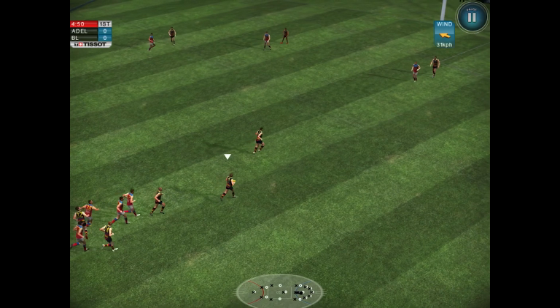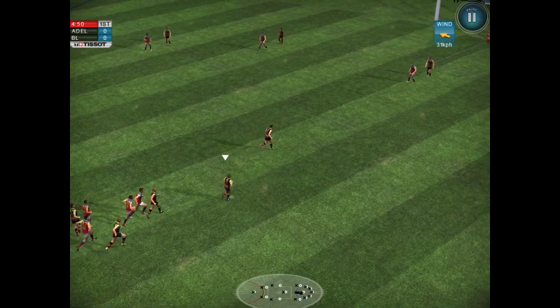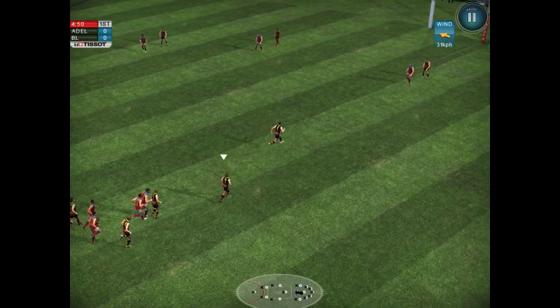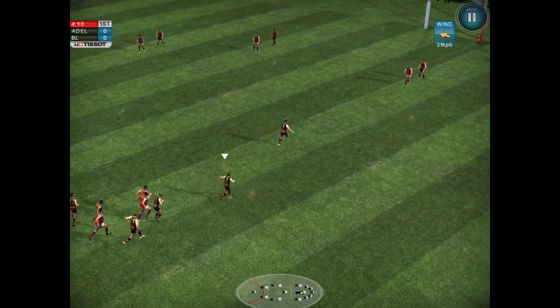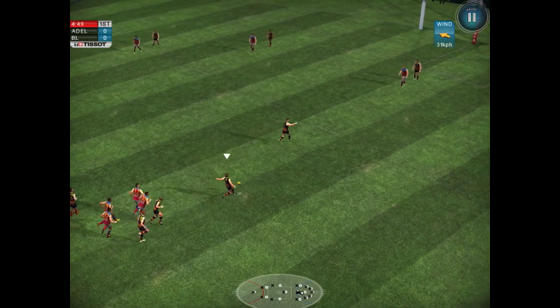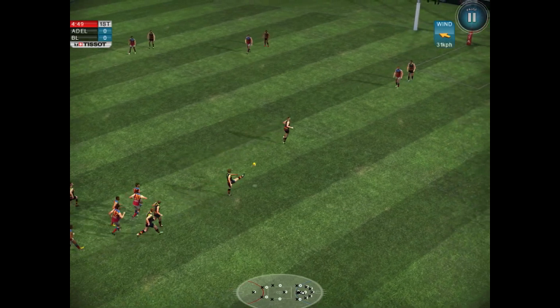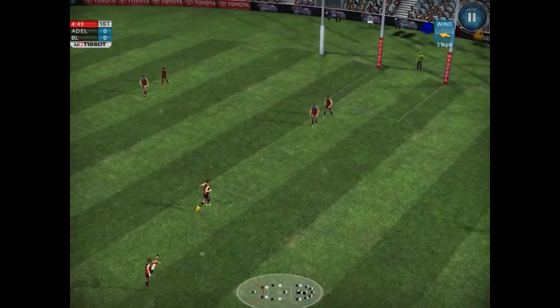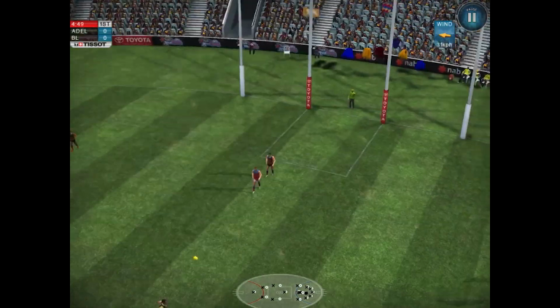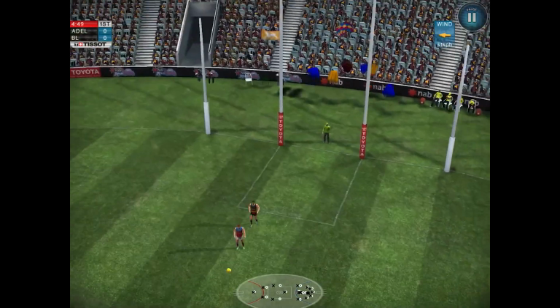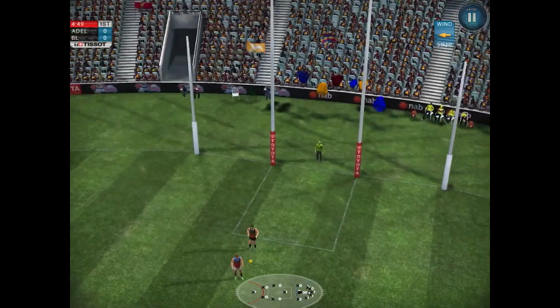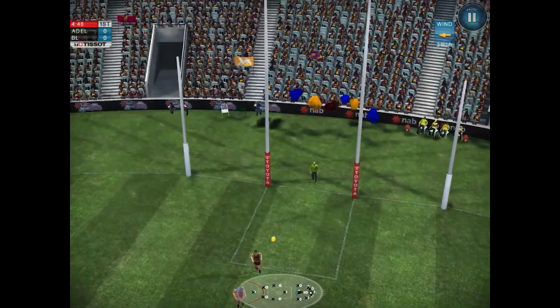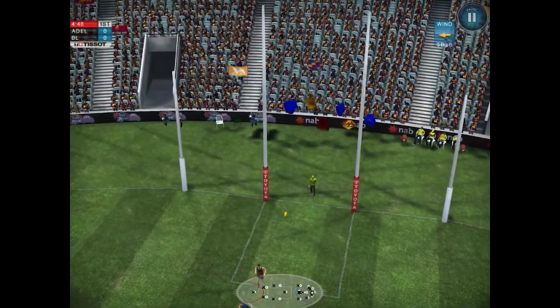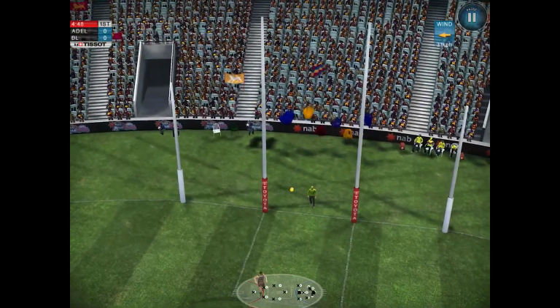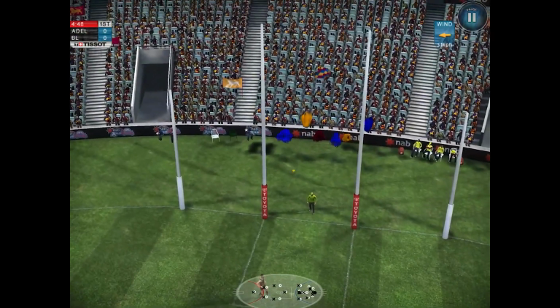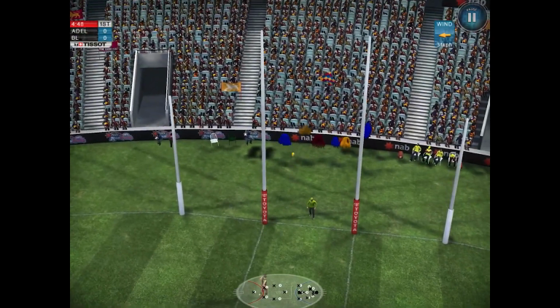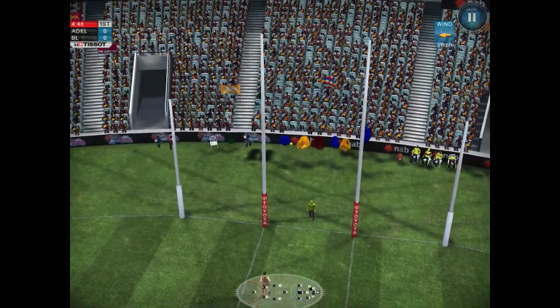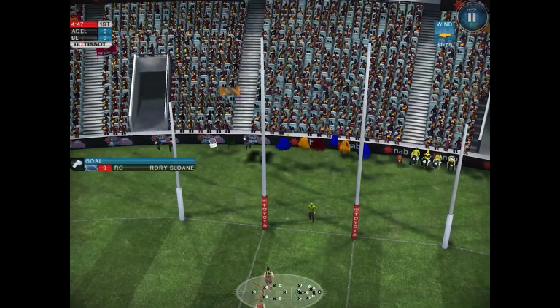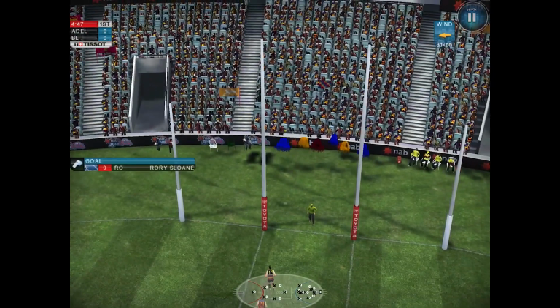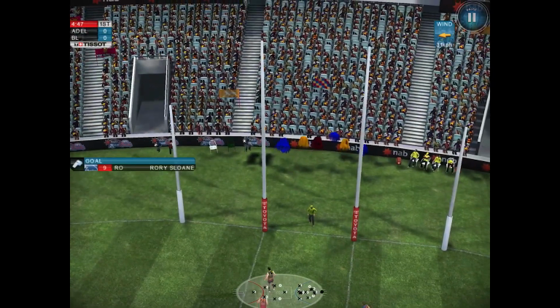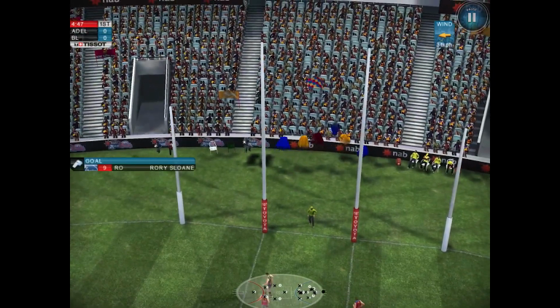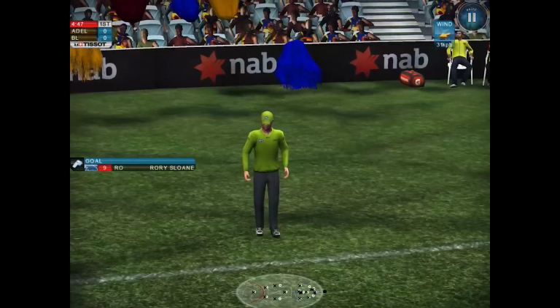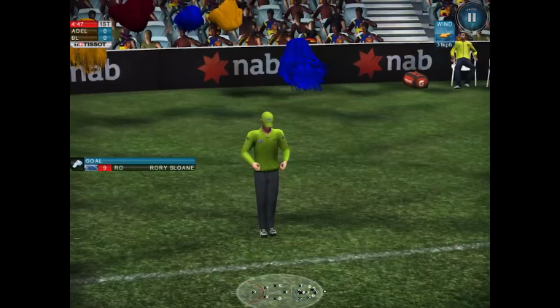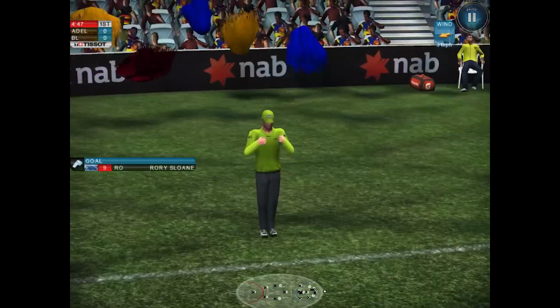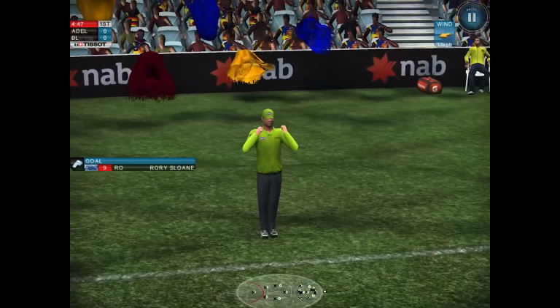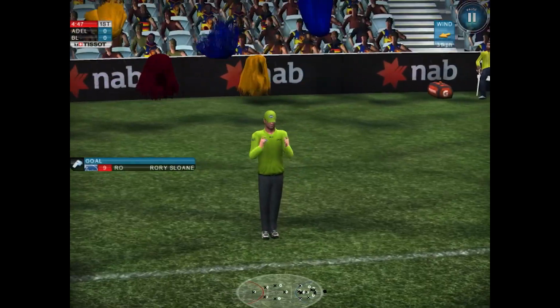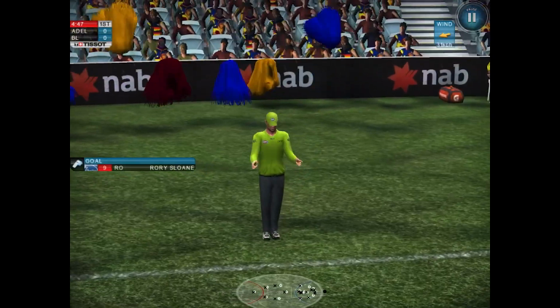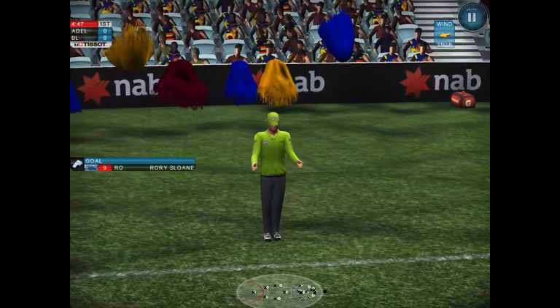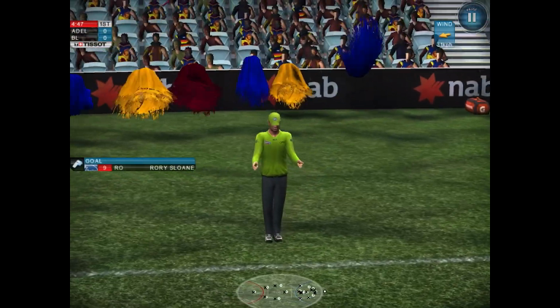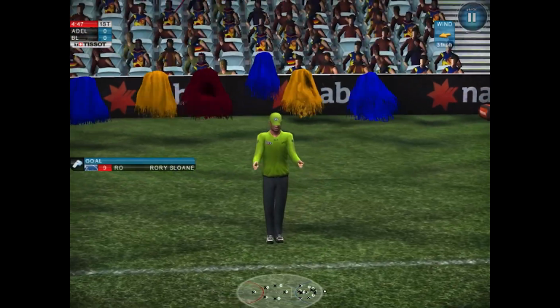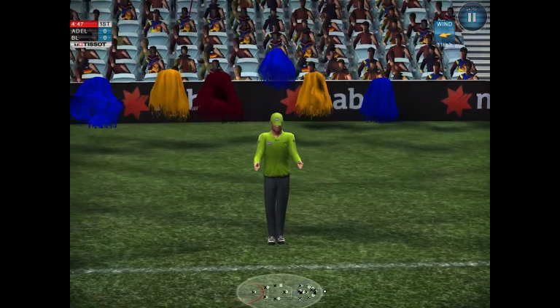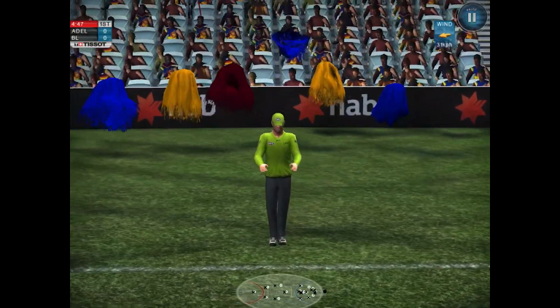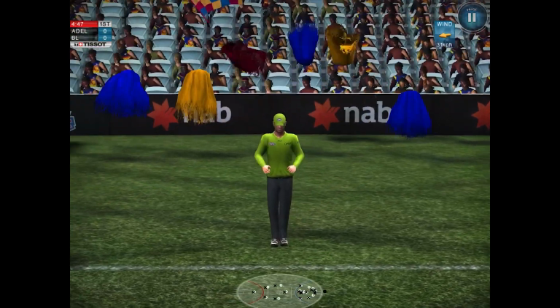They're looking to continue on their form. Slime picks it up and gets the first goal of the game. What a start by the Crows.